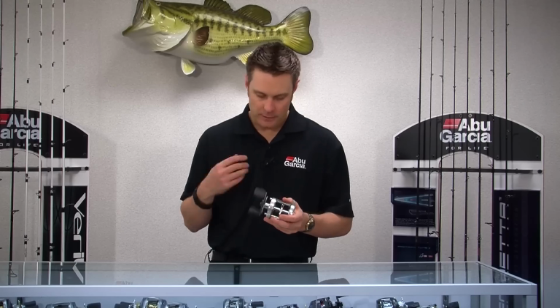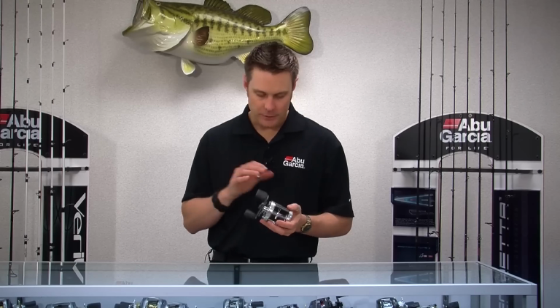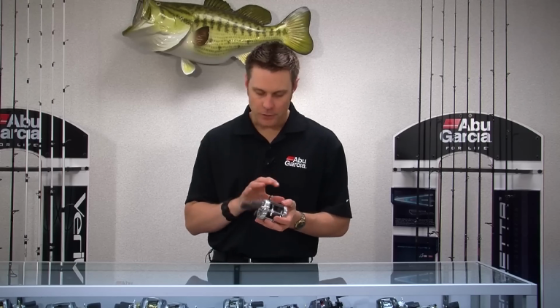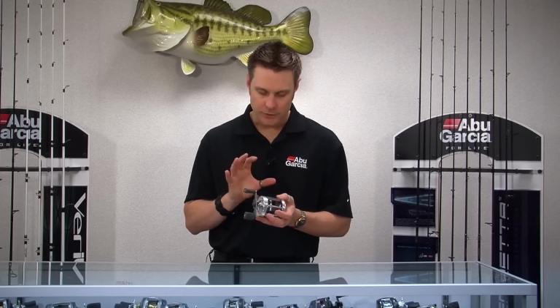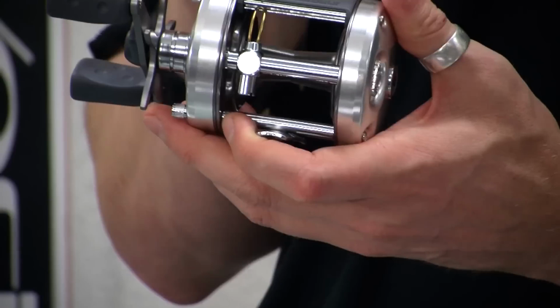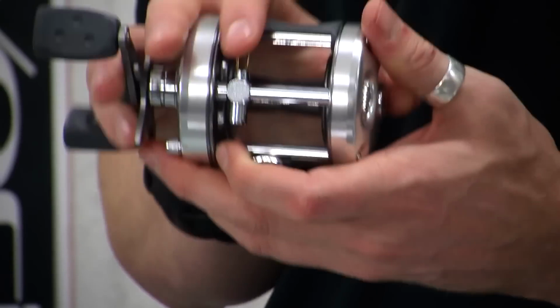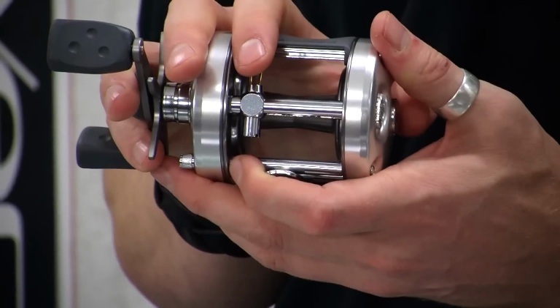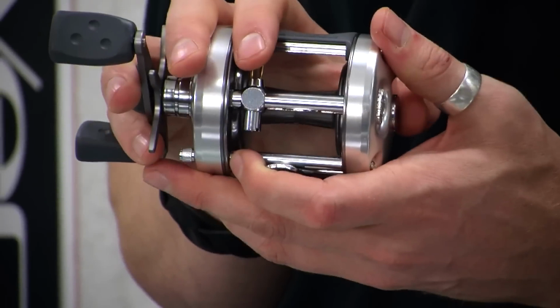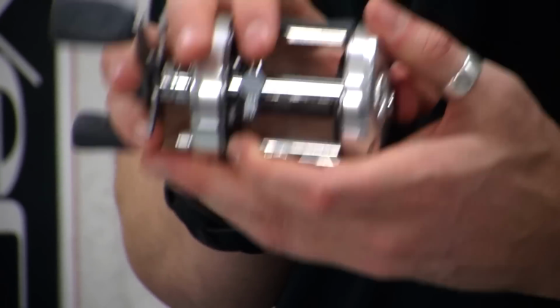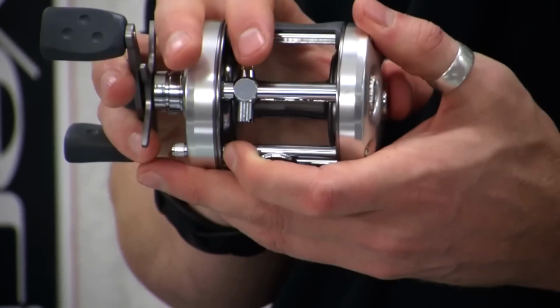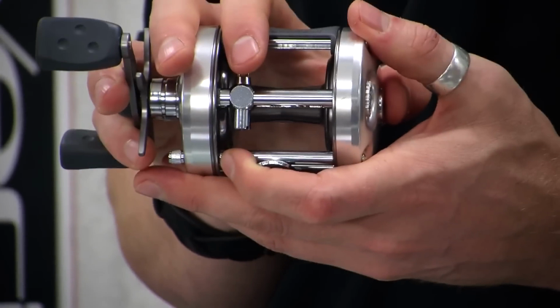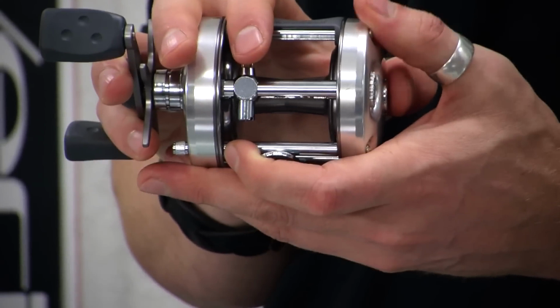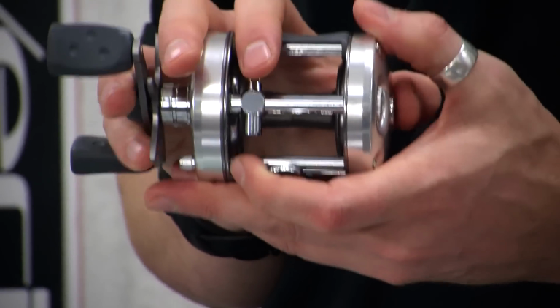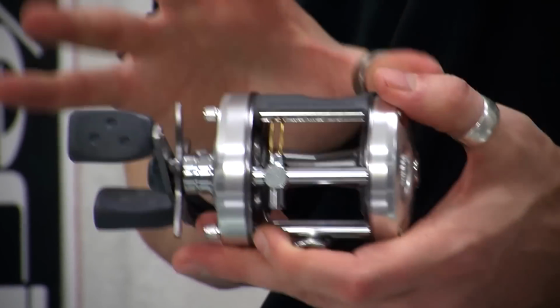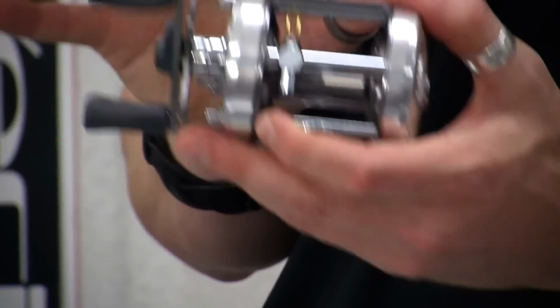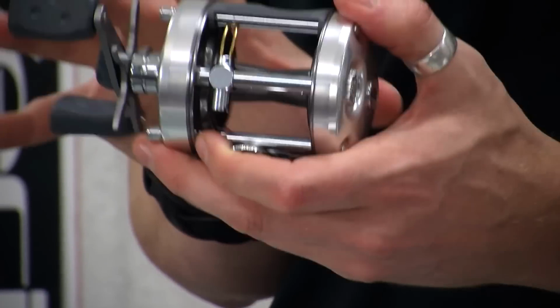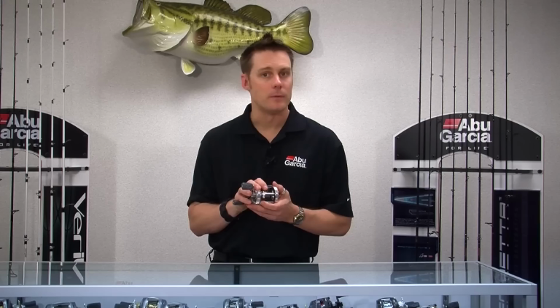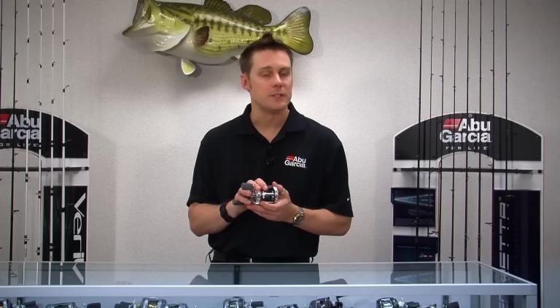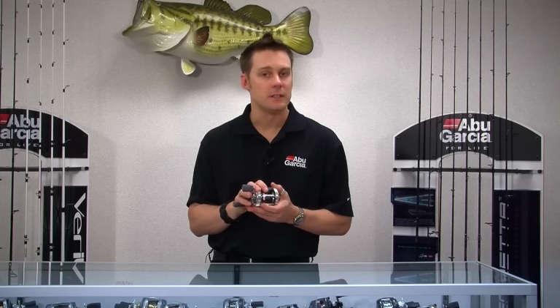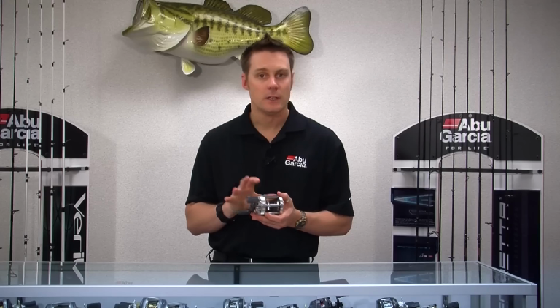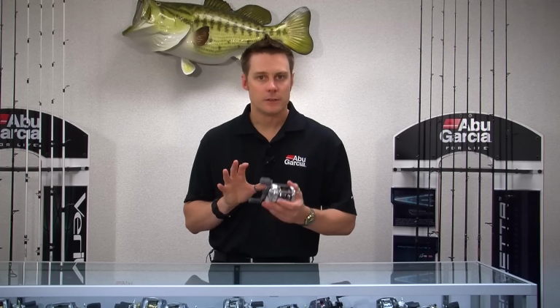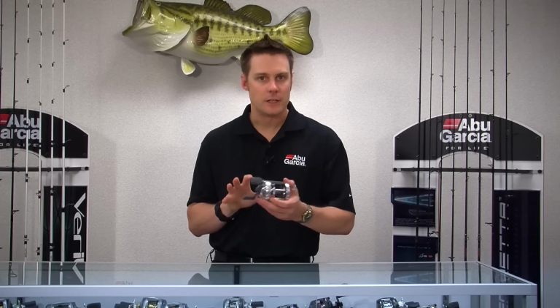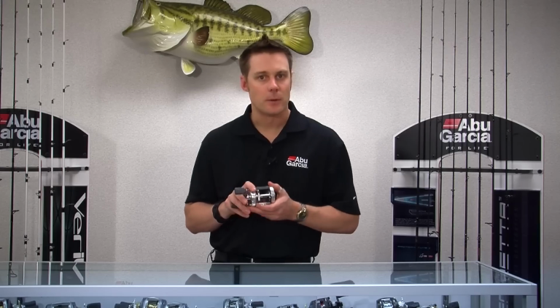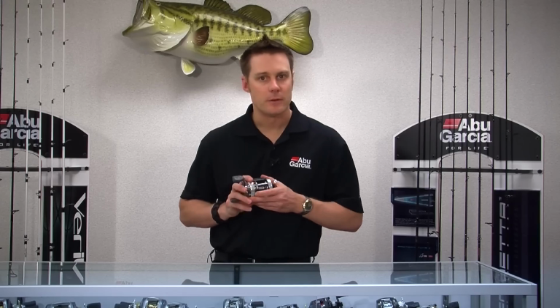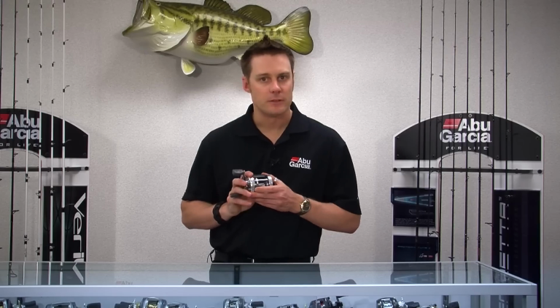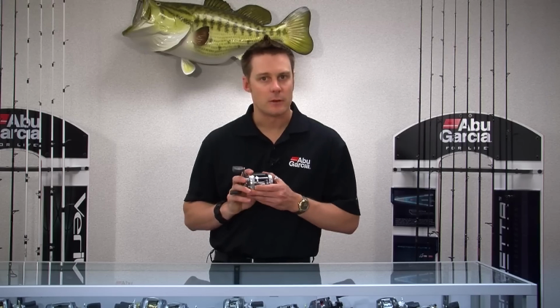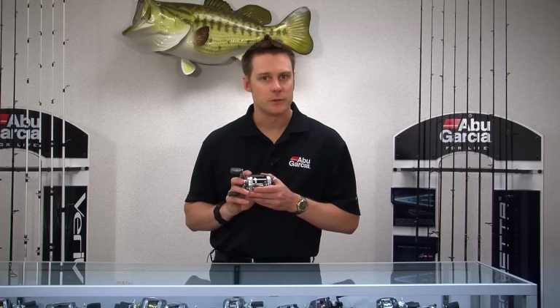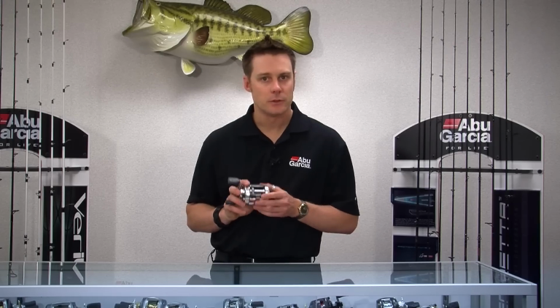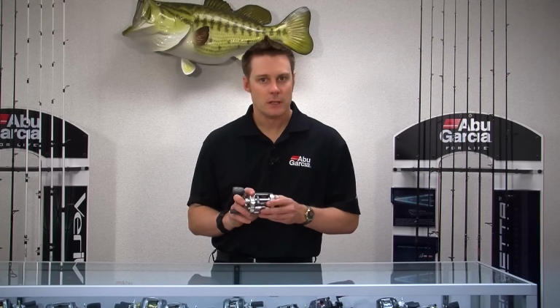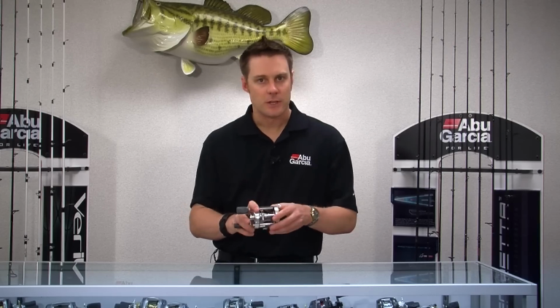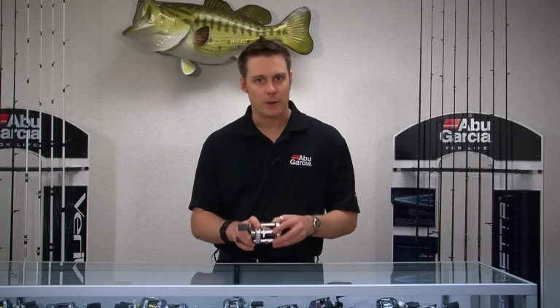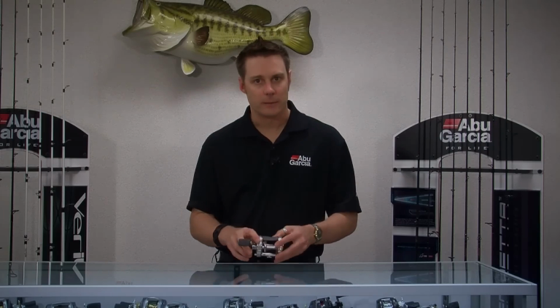These reels are extremely durable. They'll last you a lifetime of fishing. So next time you're in your tackle store, check one out.